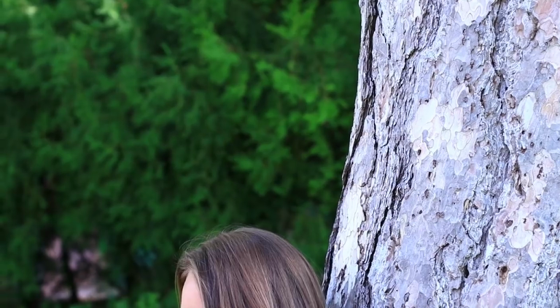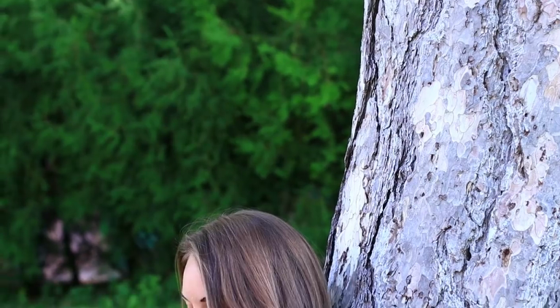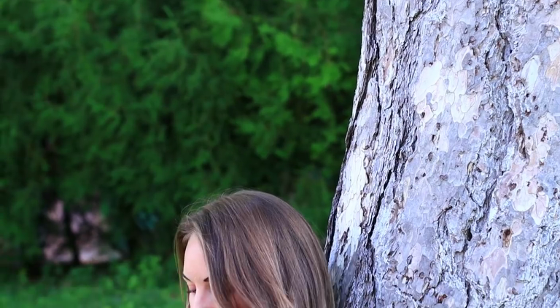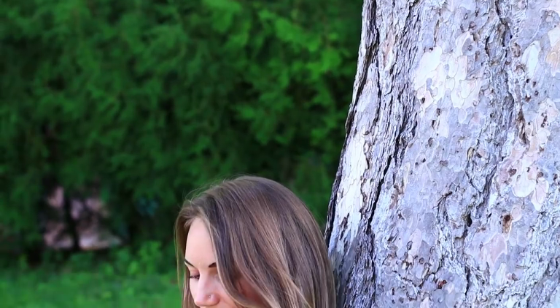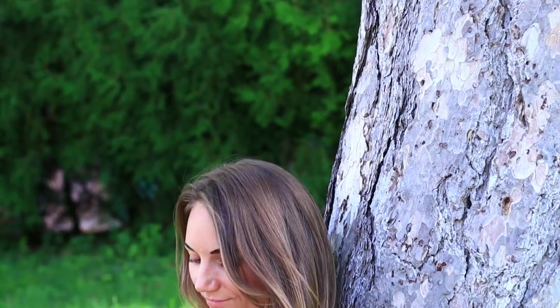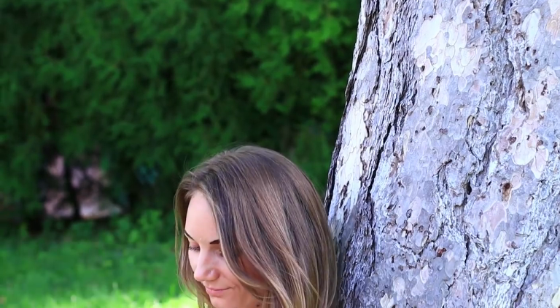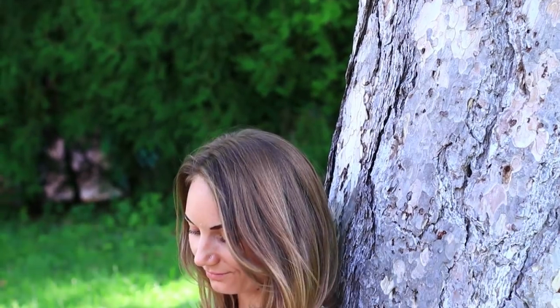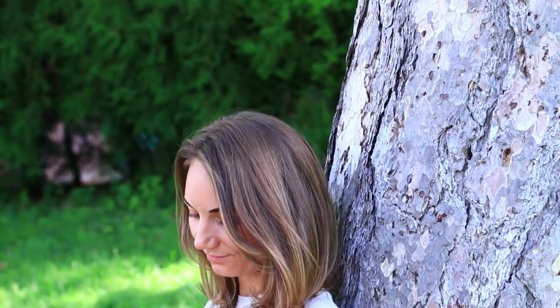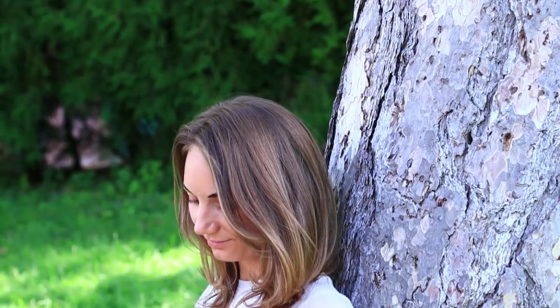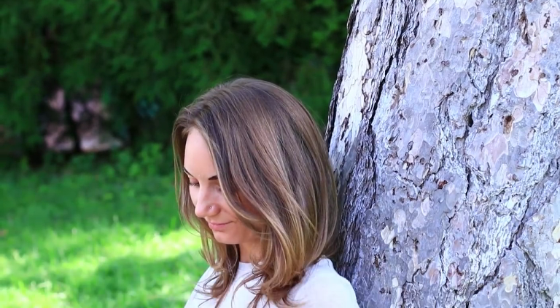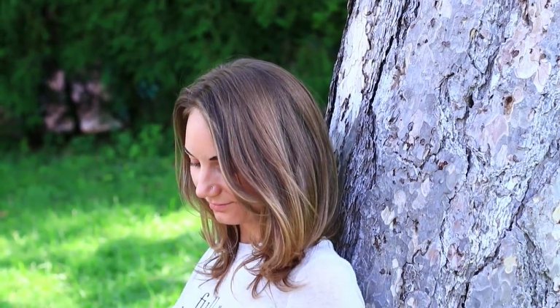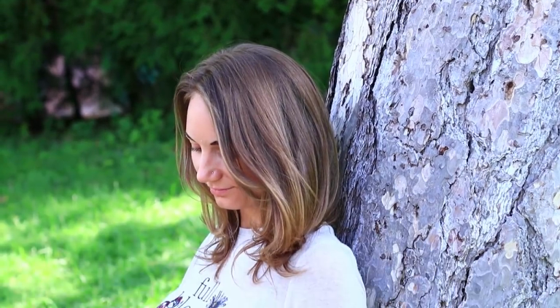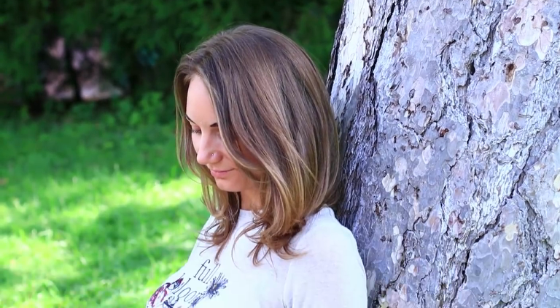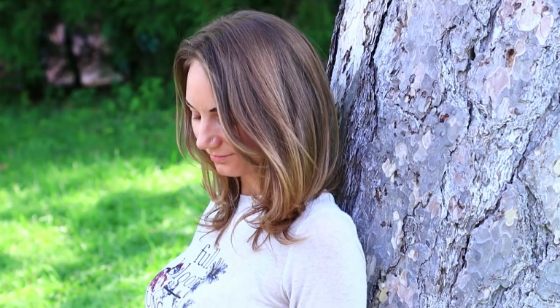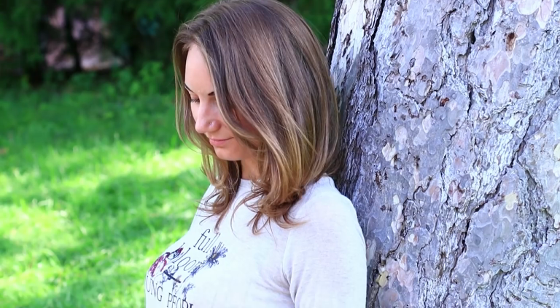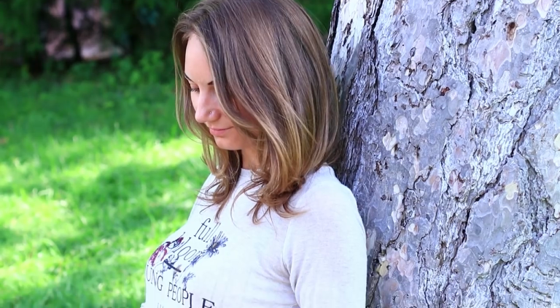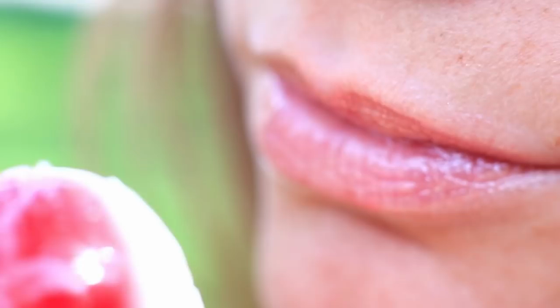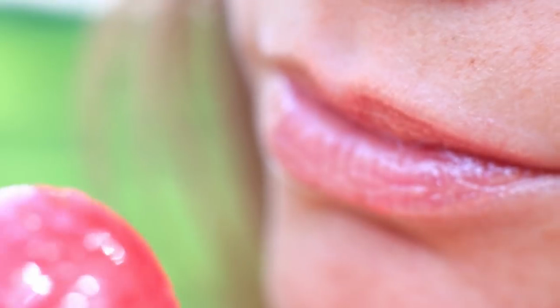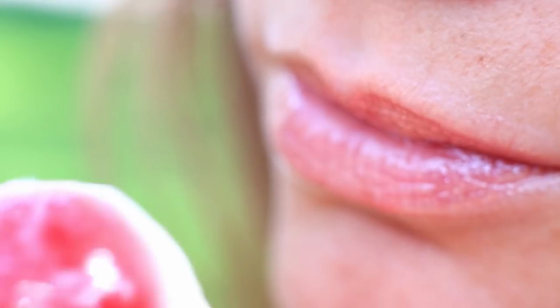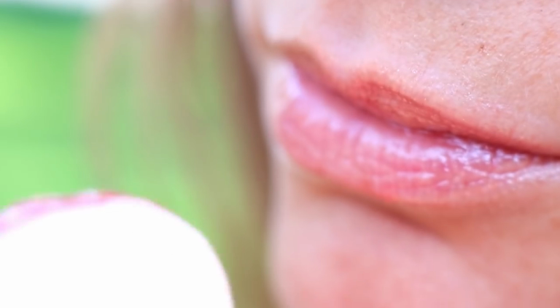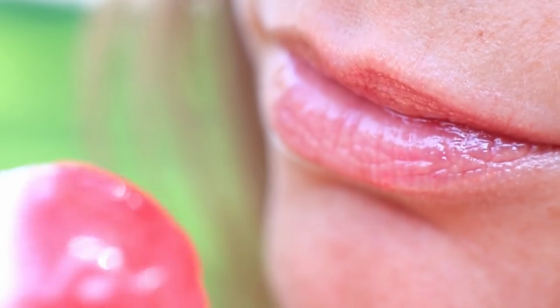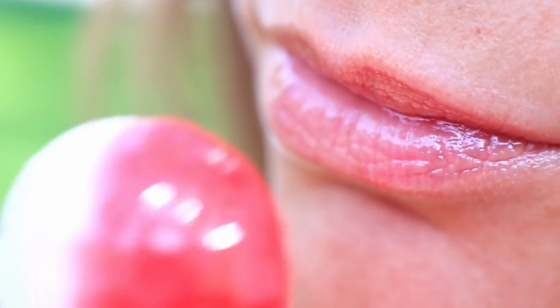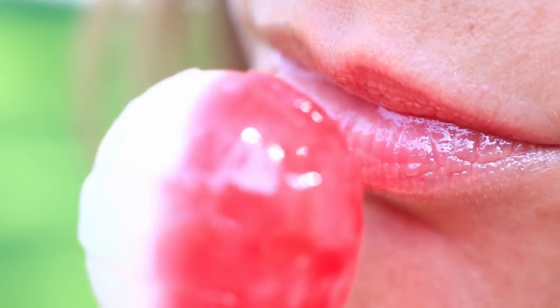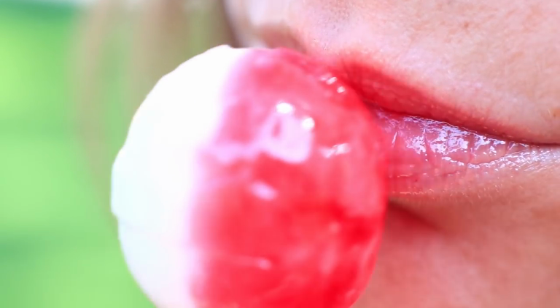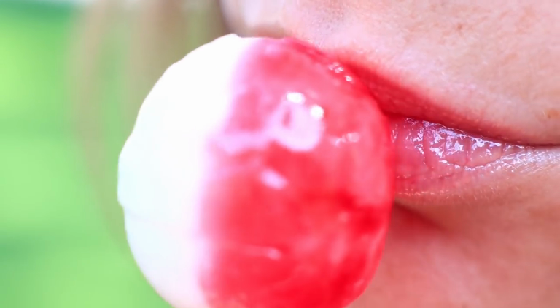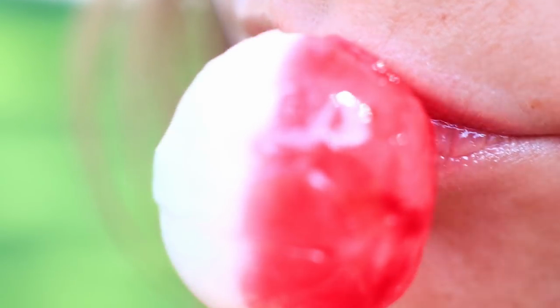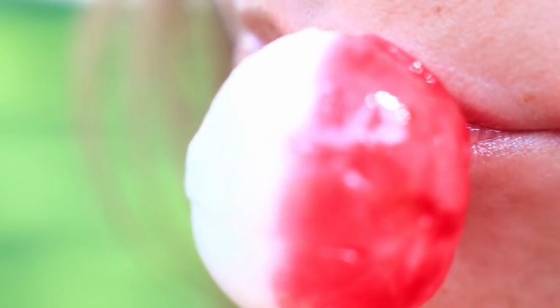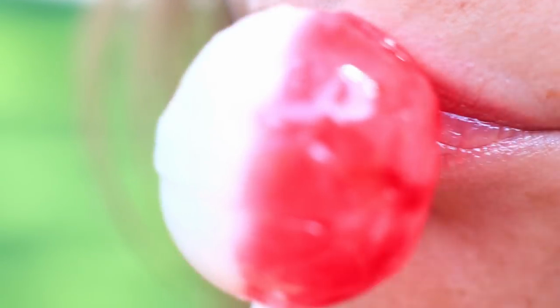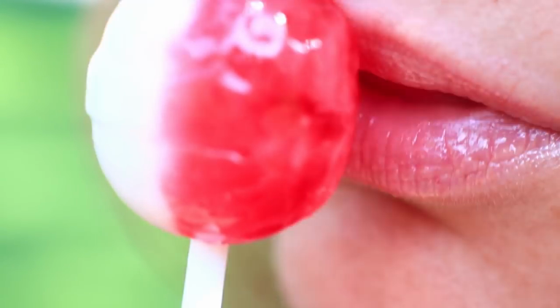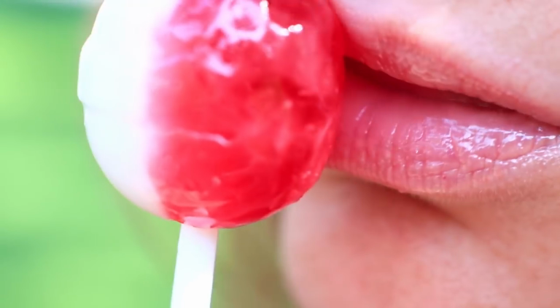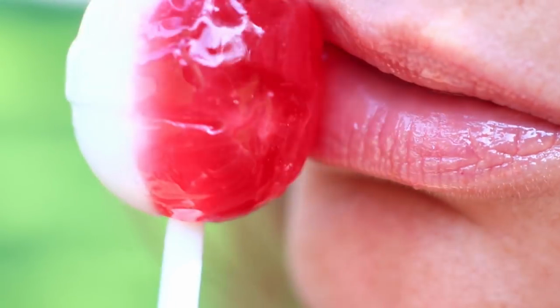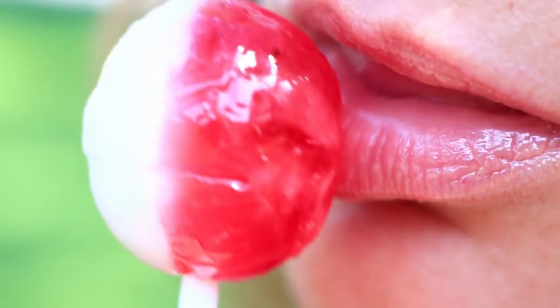If you feel your lips aren't glossy anymore, just lick a lollipop and trace them to make them perfect.